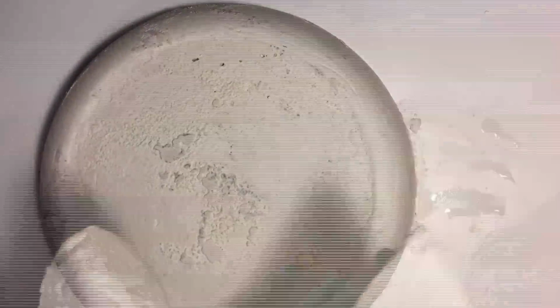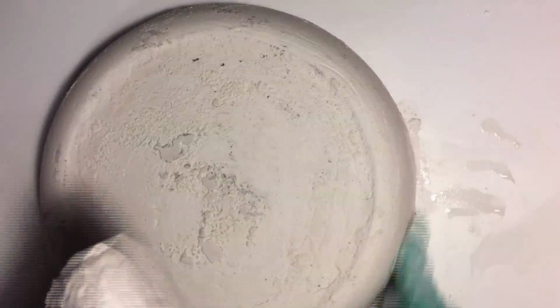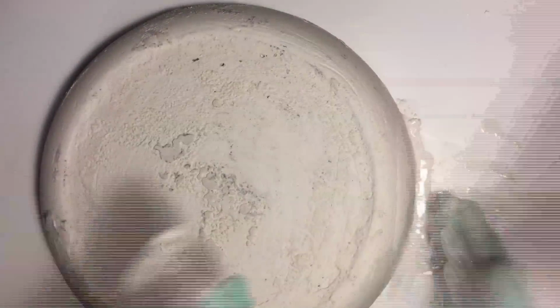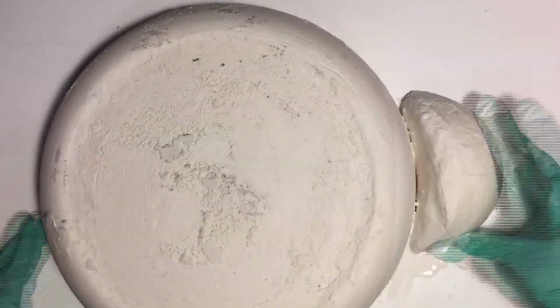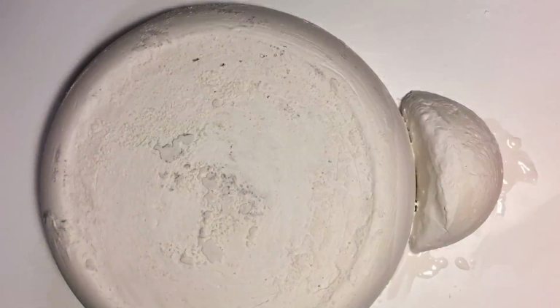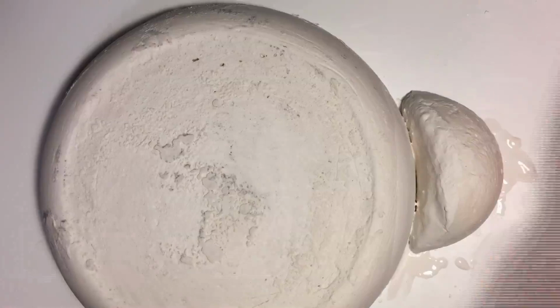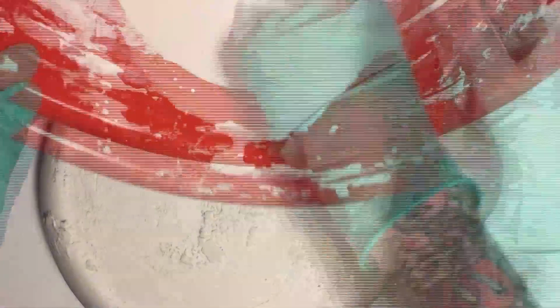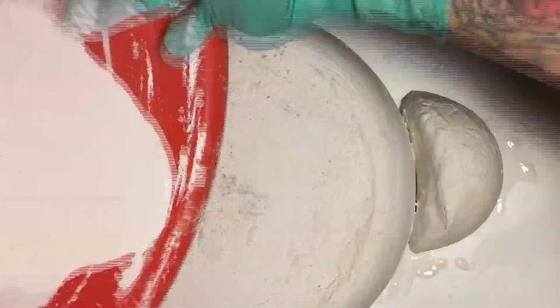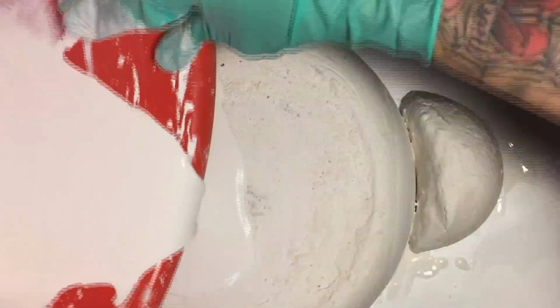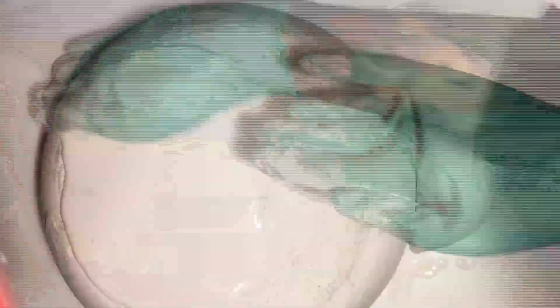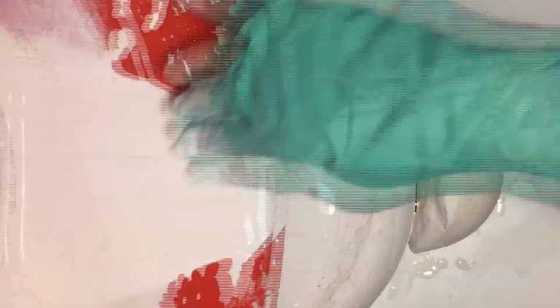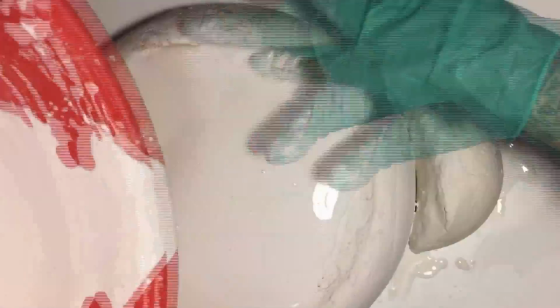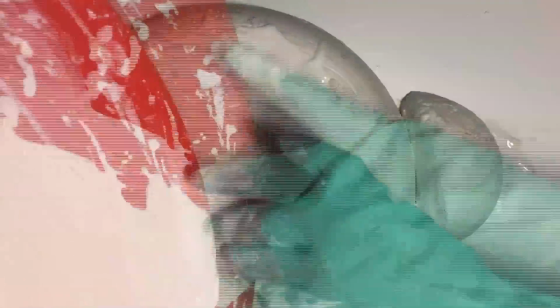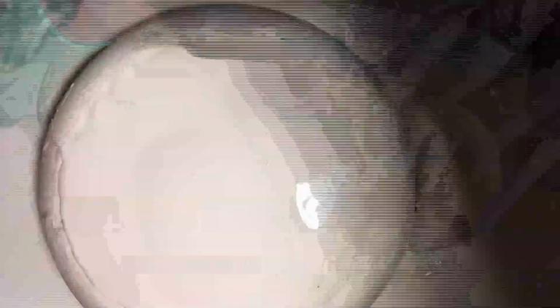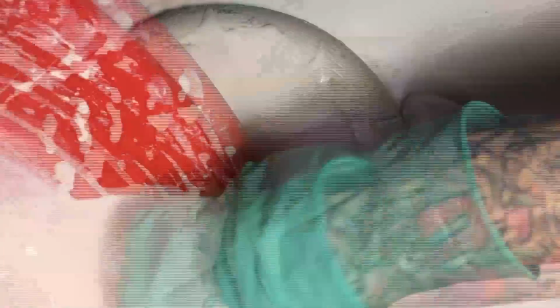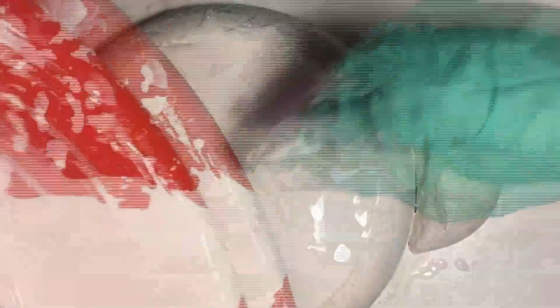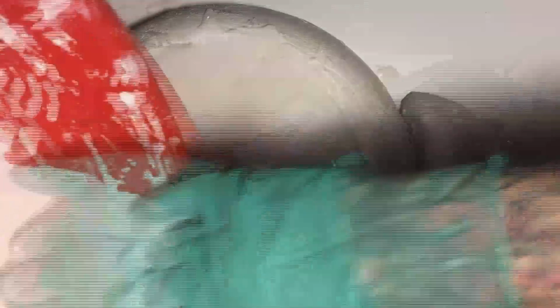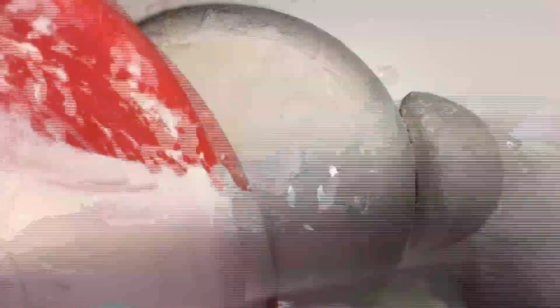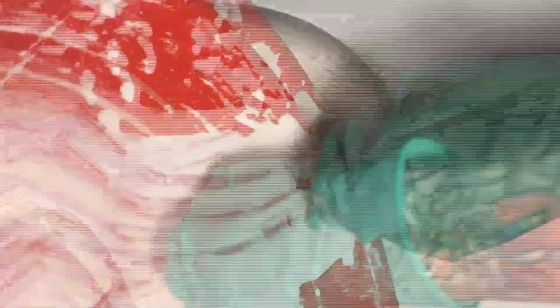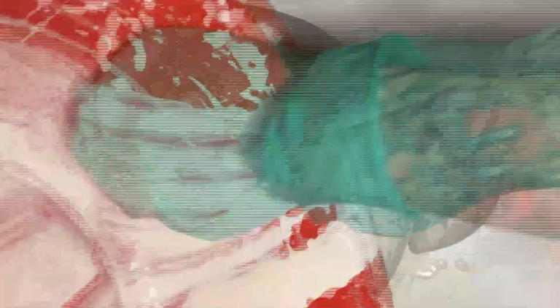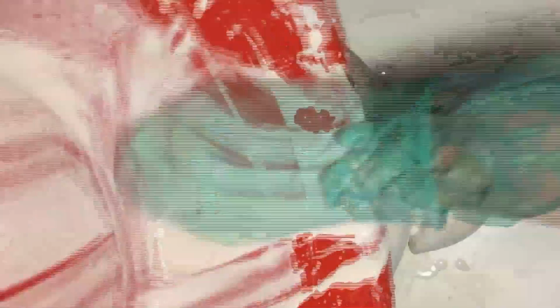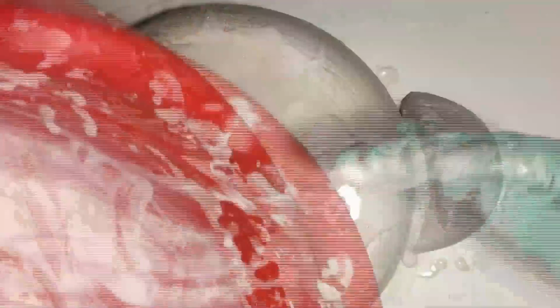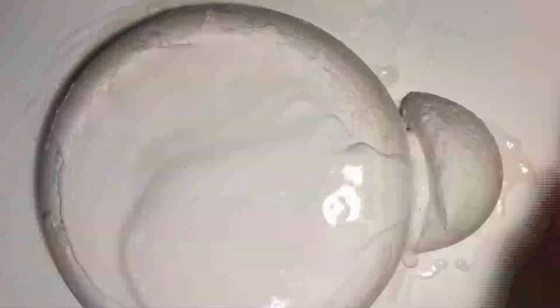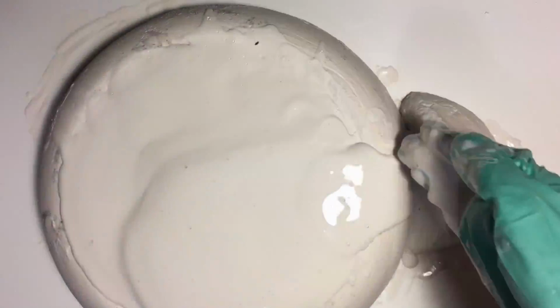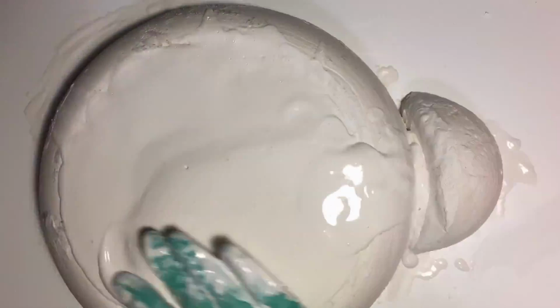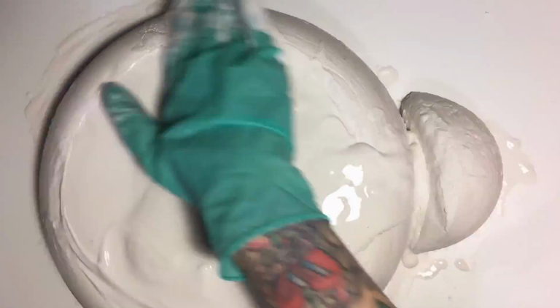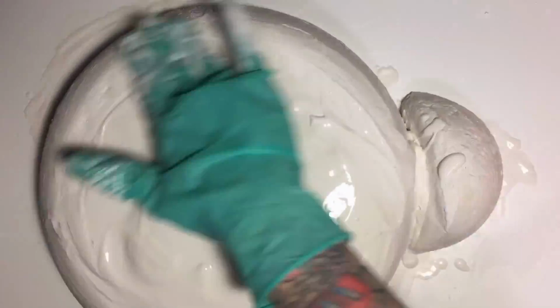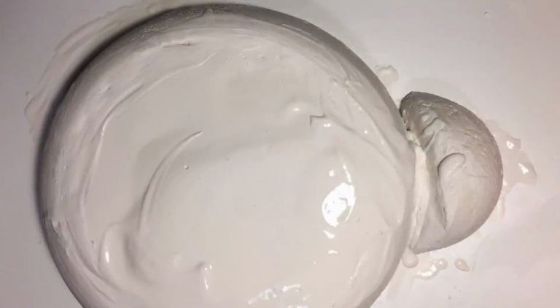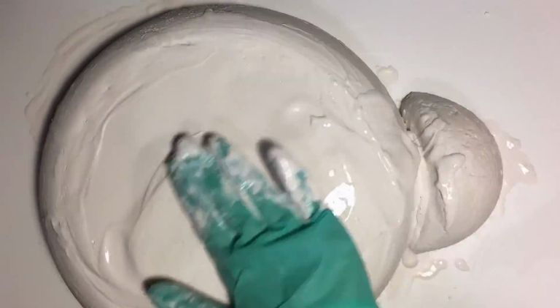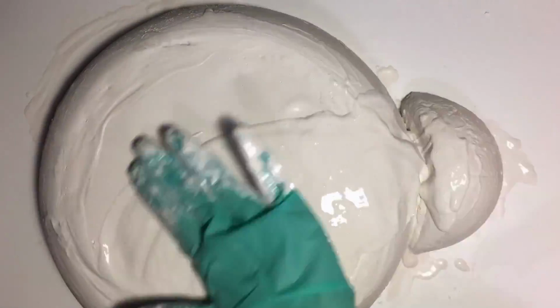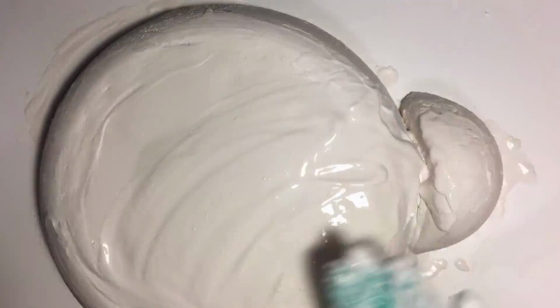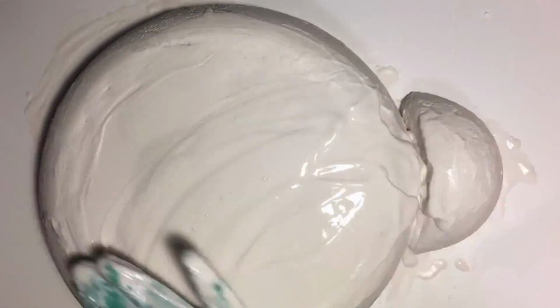Now I'm pouring plaster over the two hardened pieces in order to join them and also to round out the top.